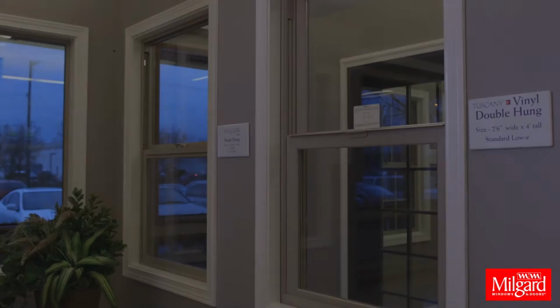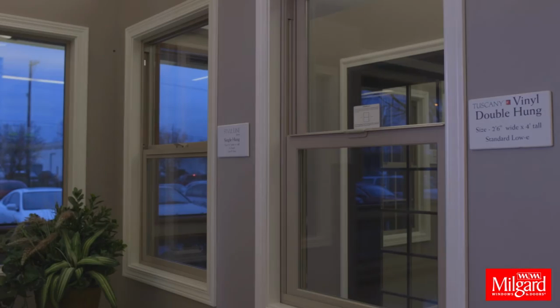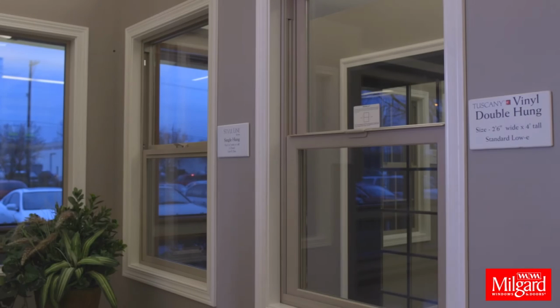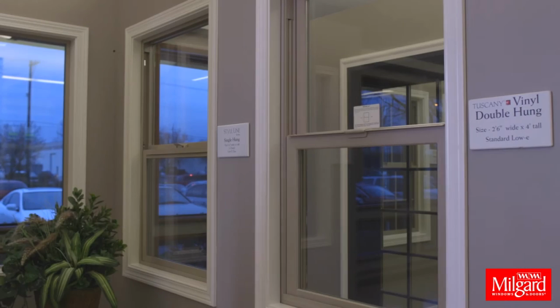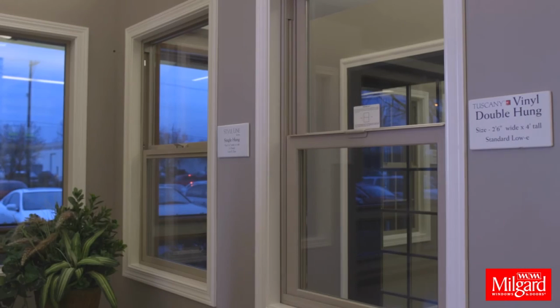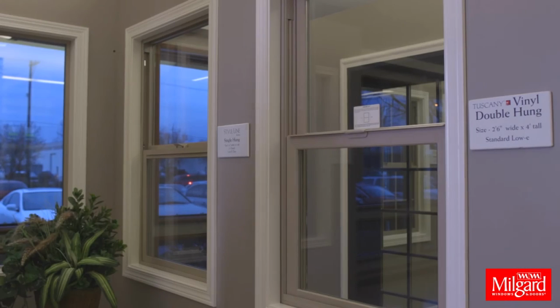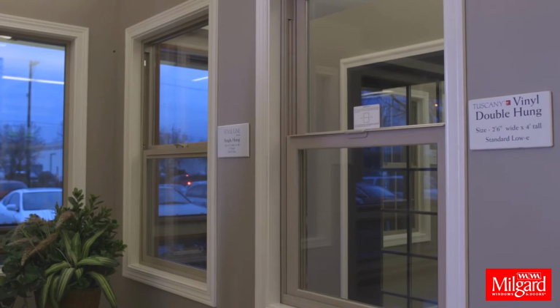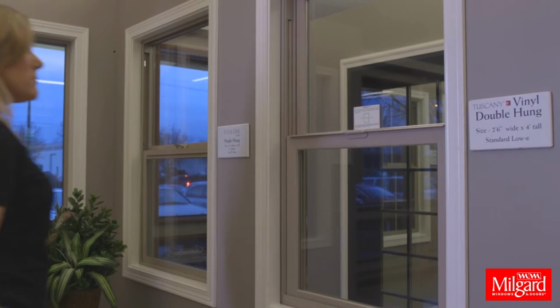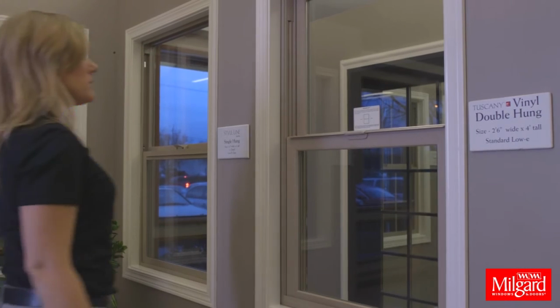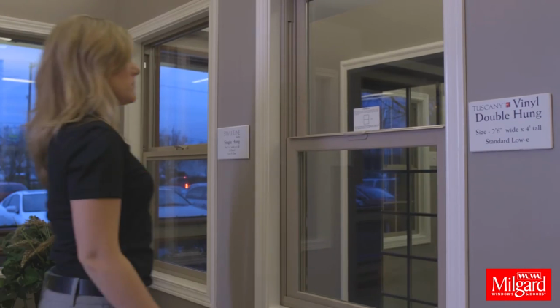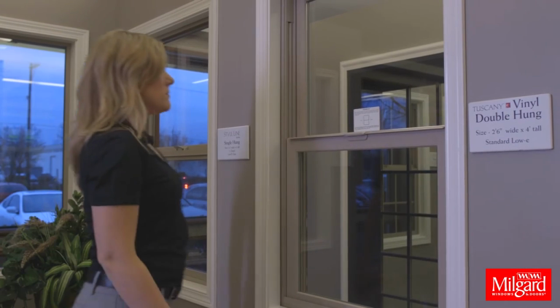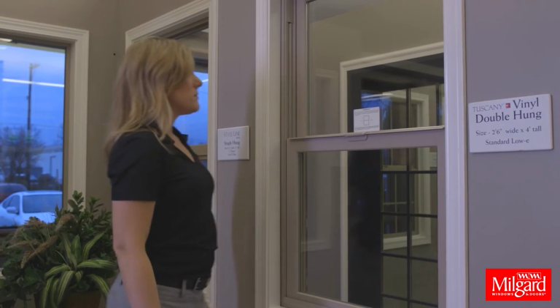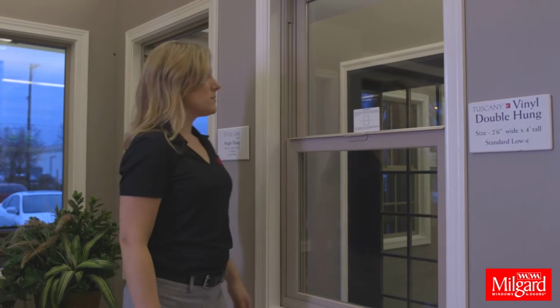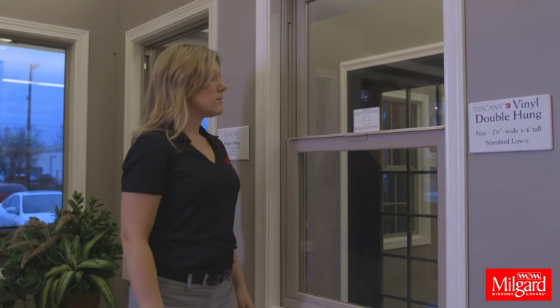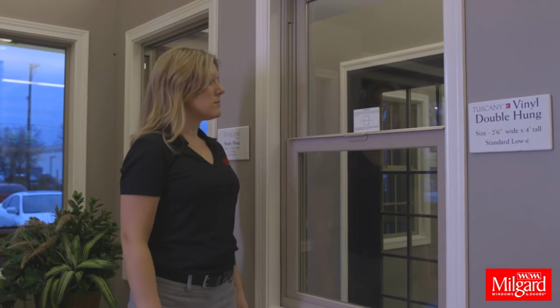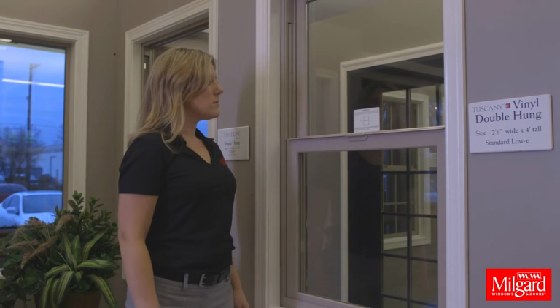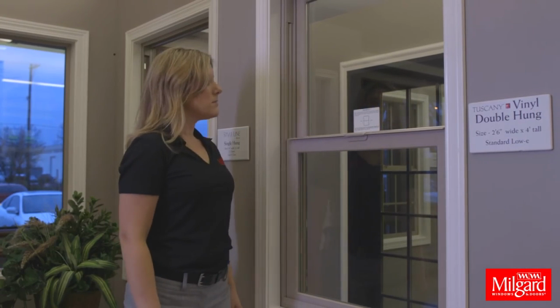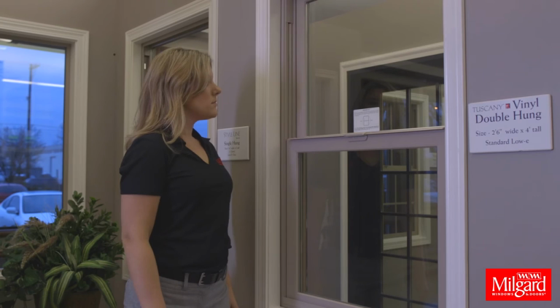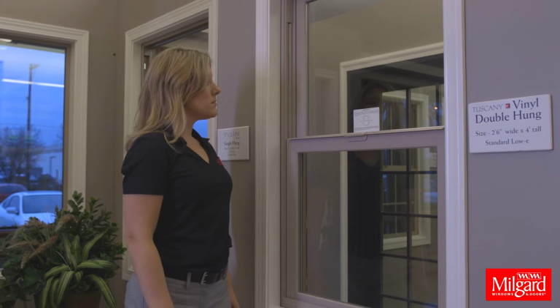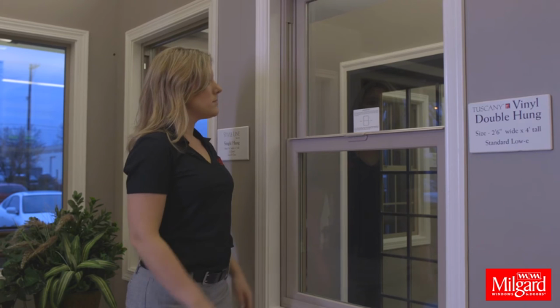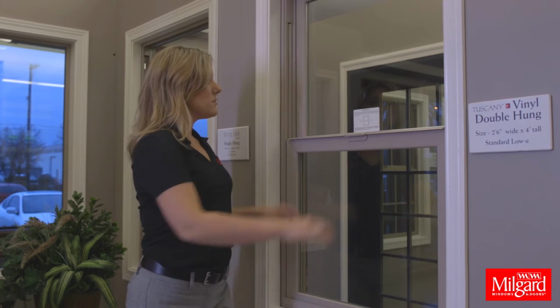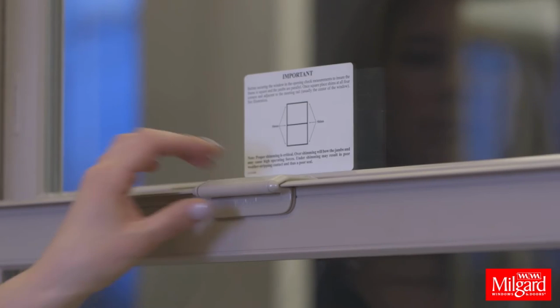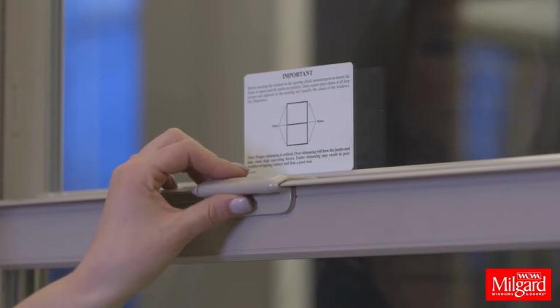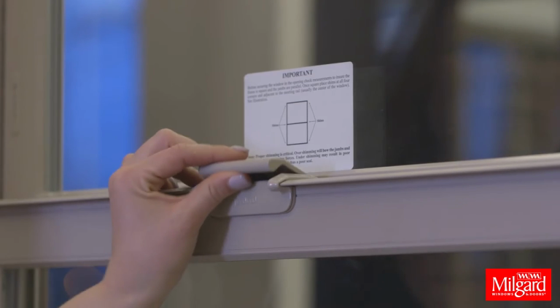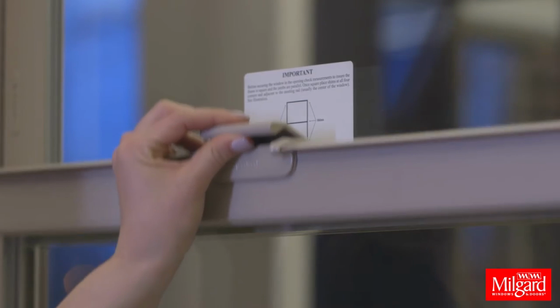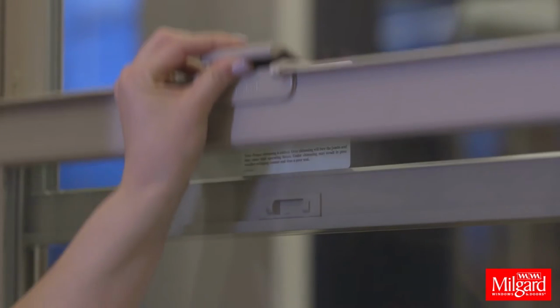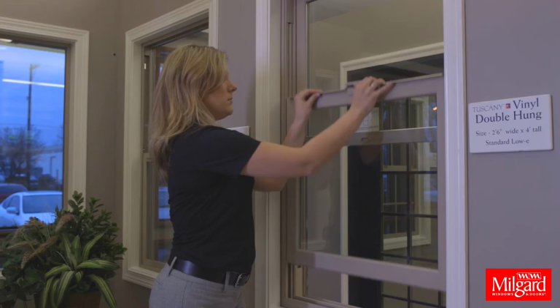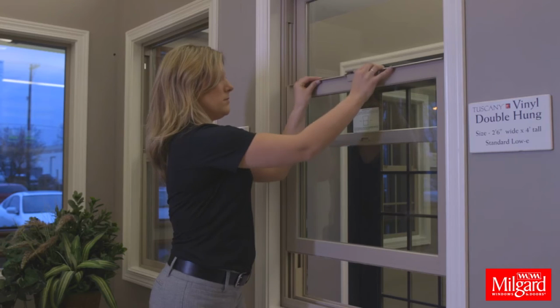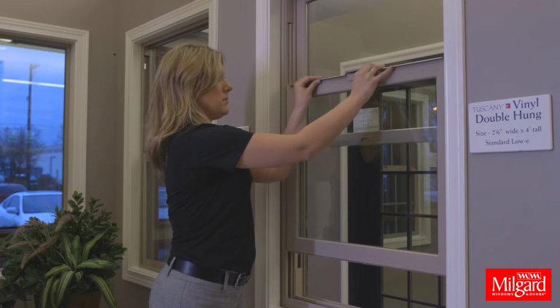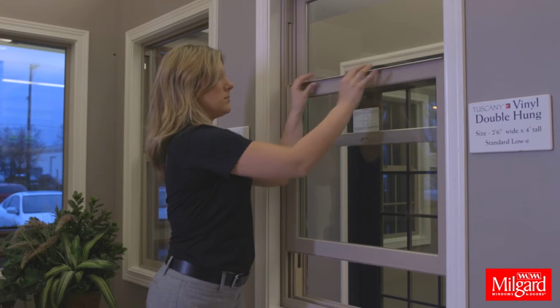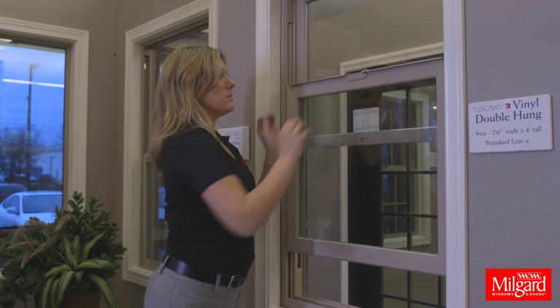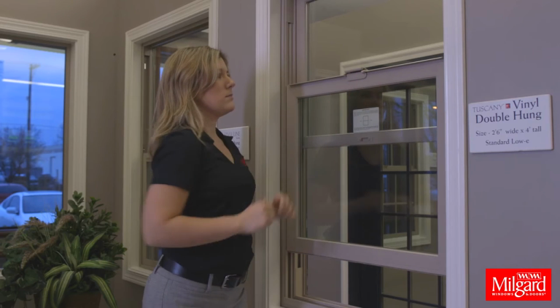To open the Milgard Vinyl Double Hung Window, lift up on the Smart Touch Lock and slide open the bottom sash.